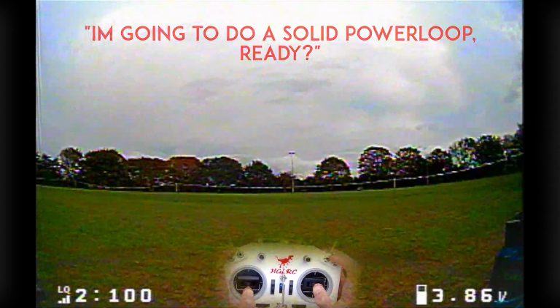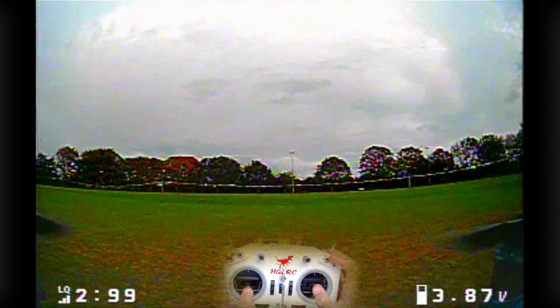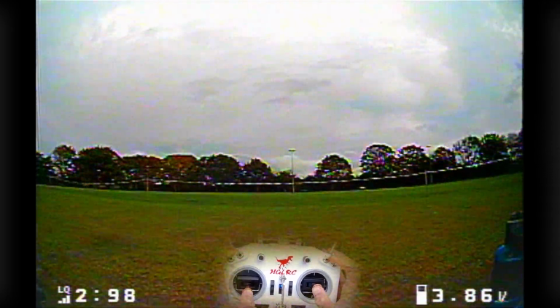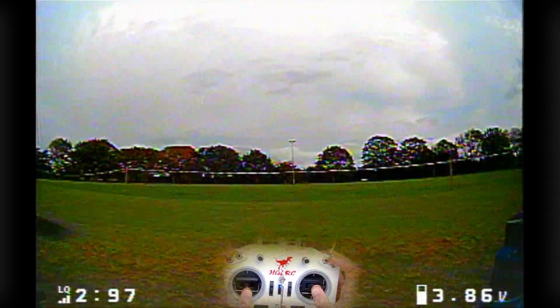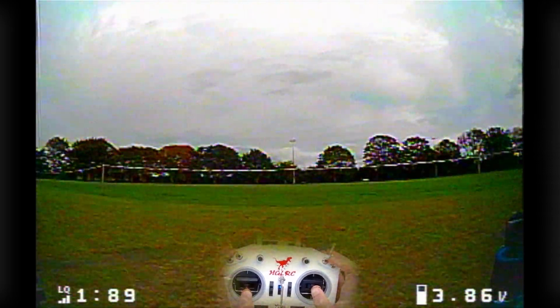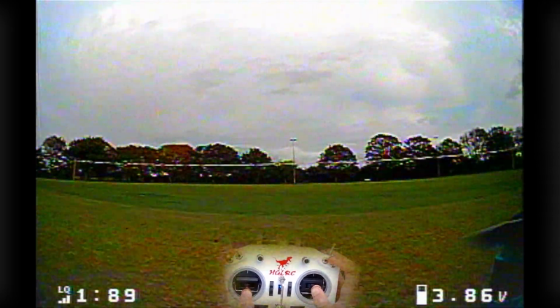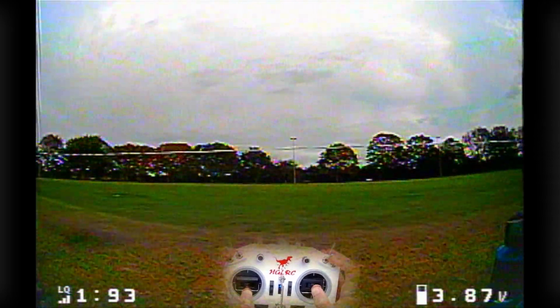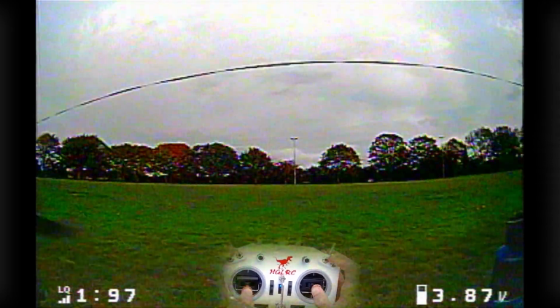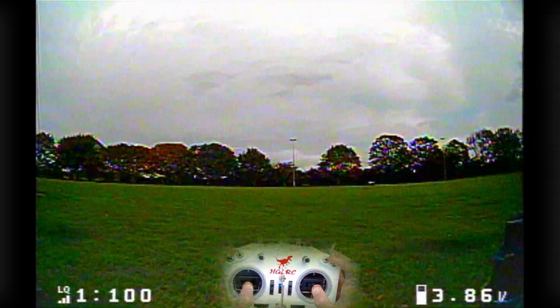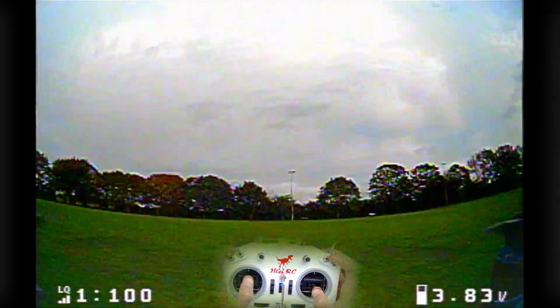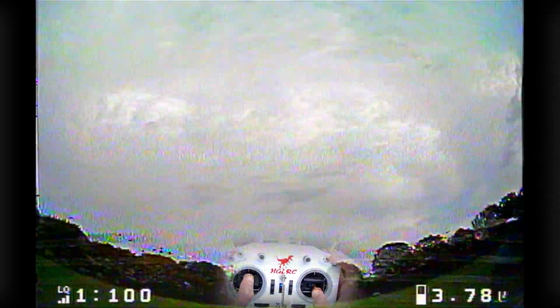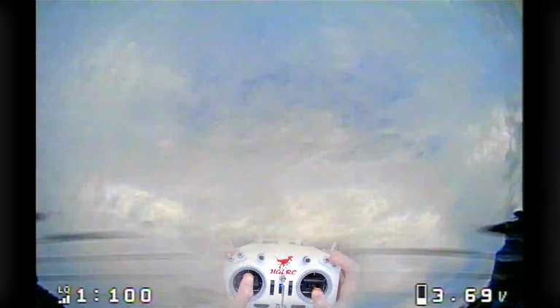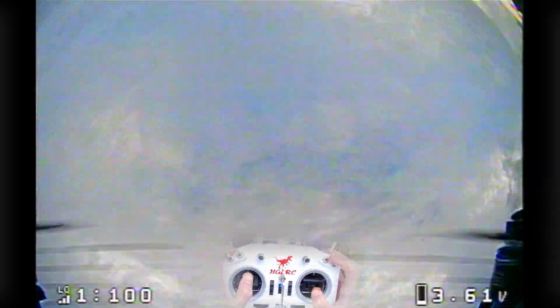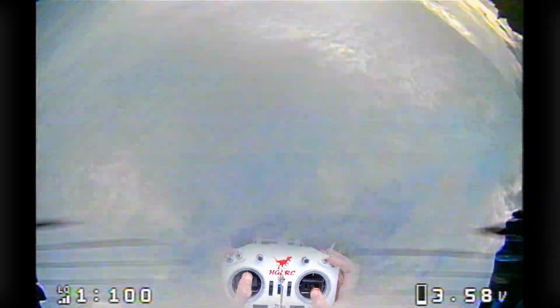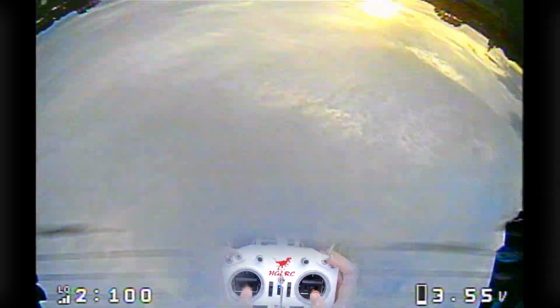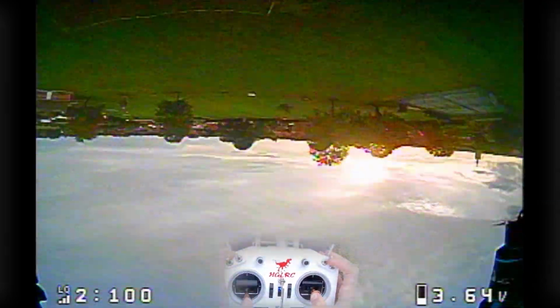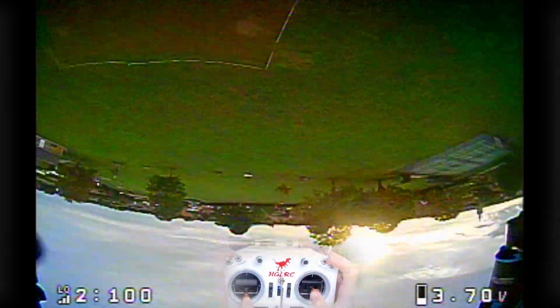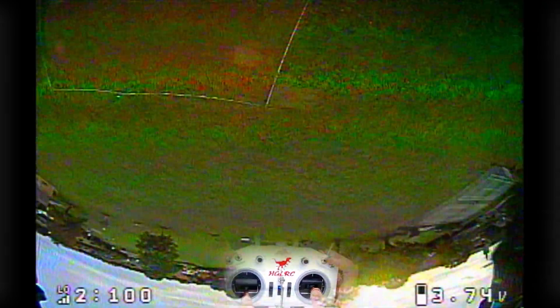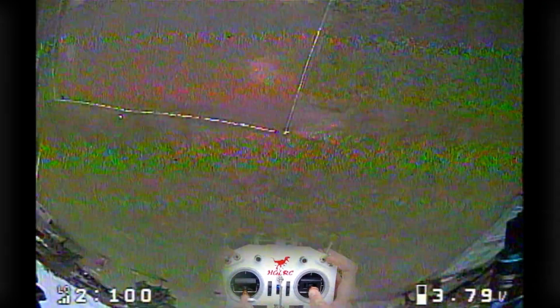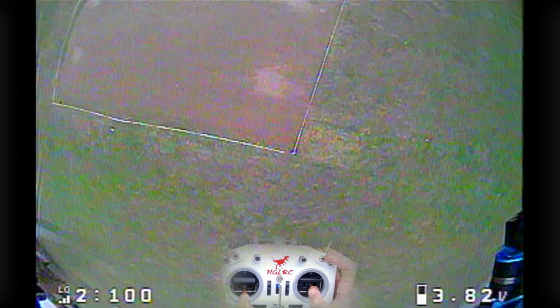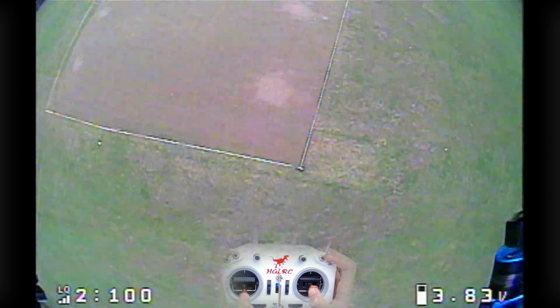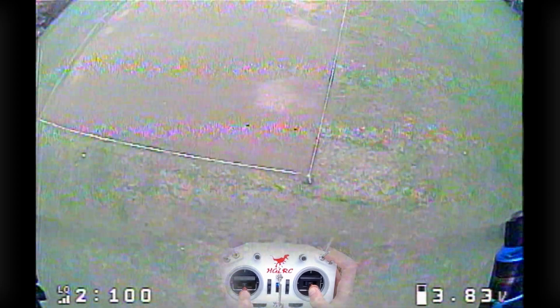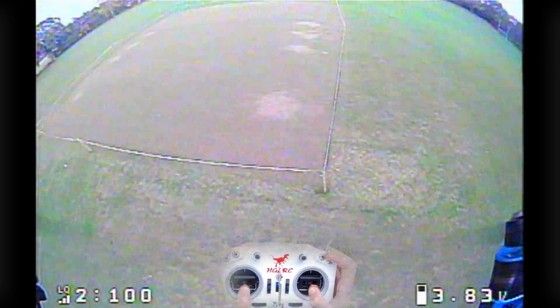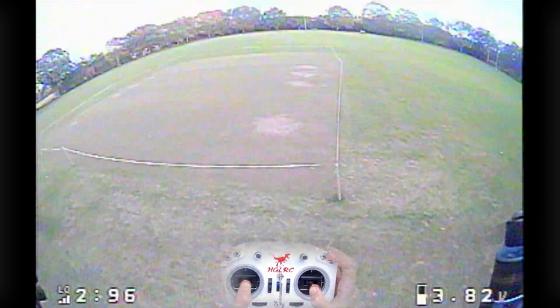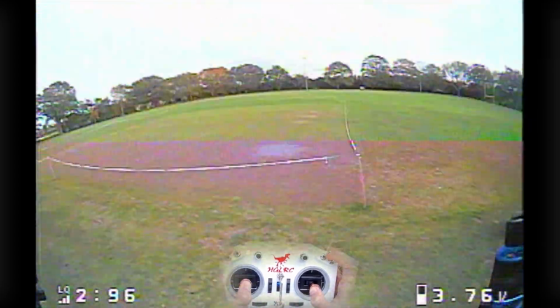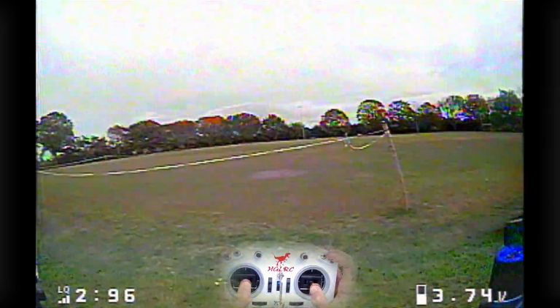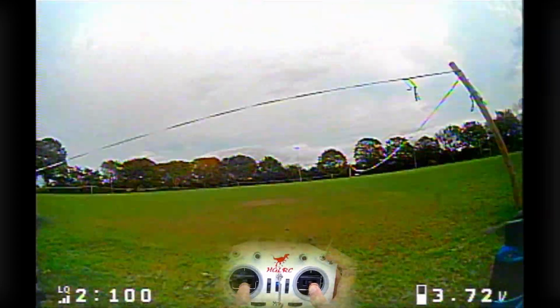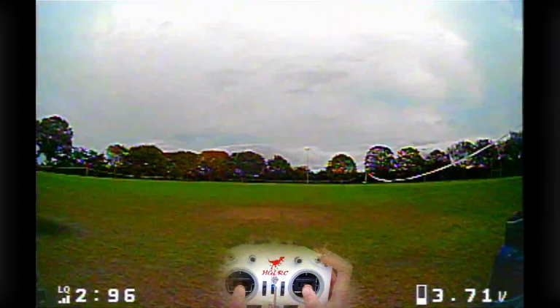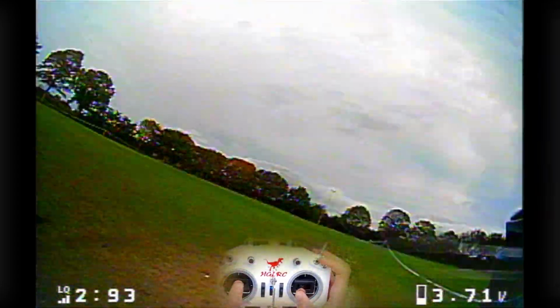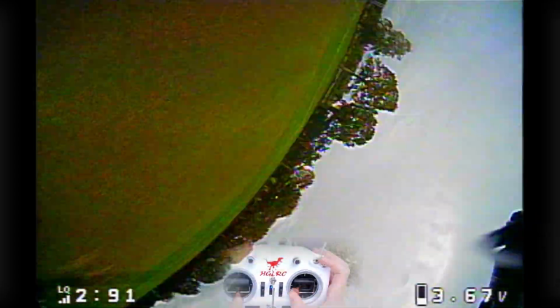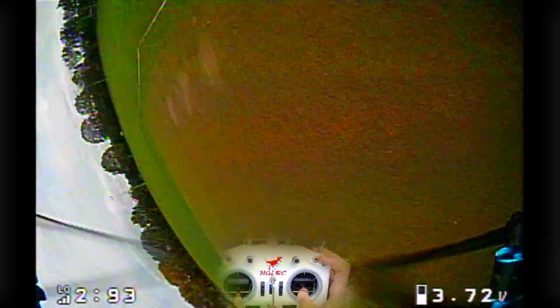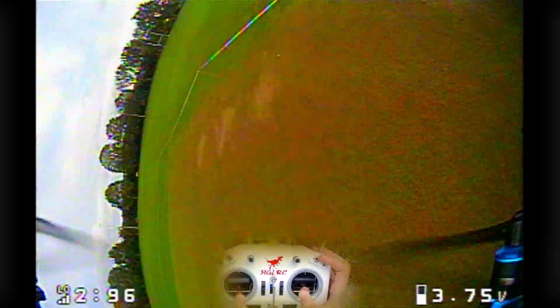Wow, this is amazing. I'll let the flight footage do the talking, so let's just get straight into it.